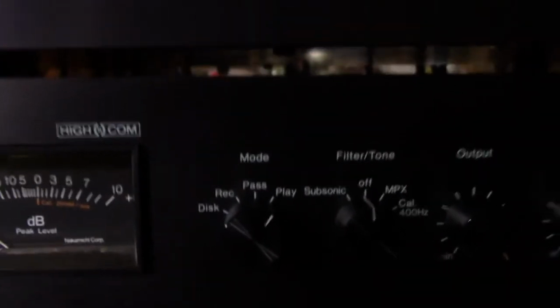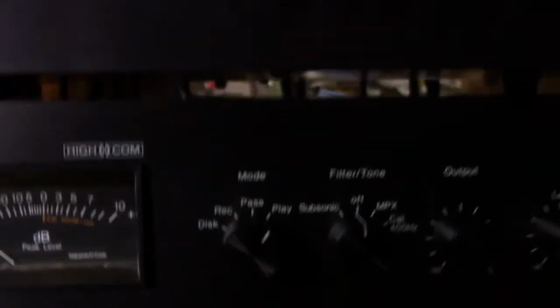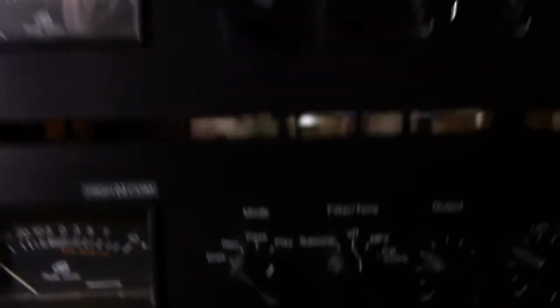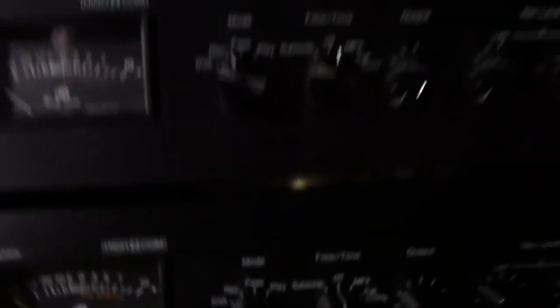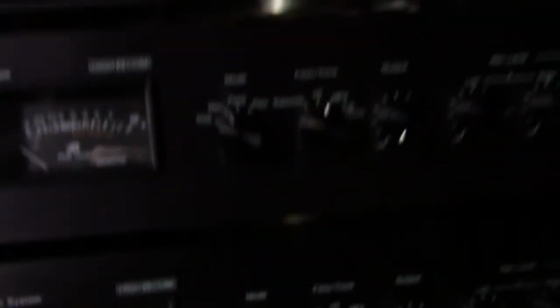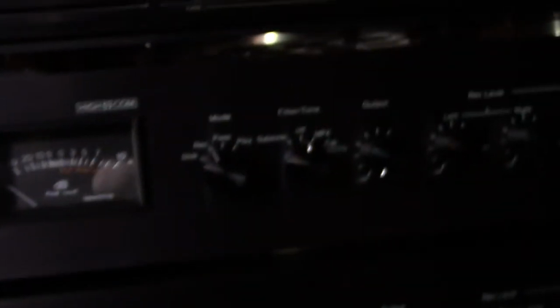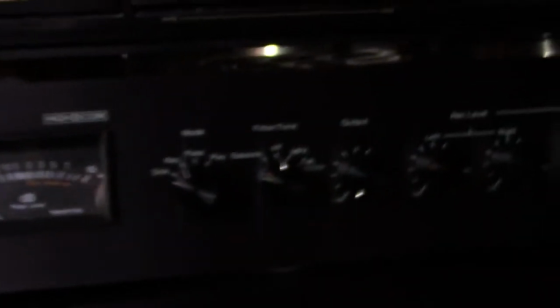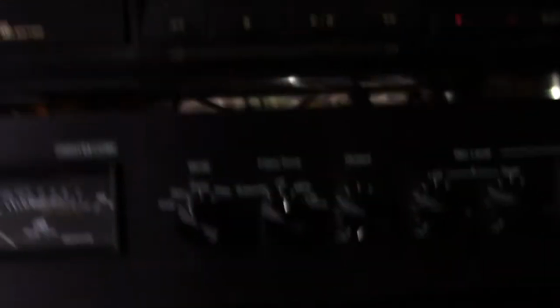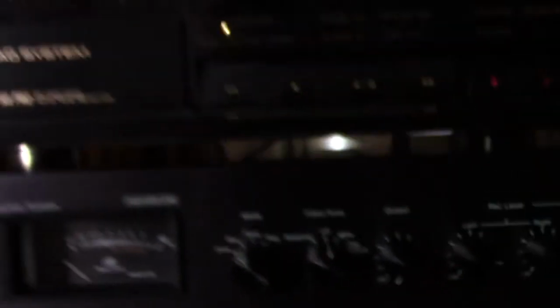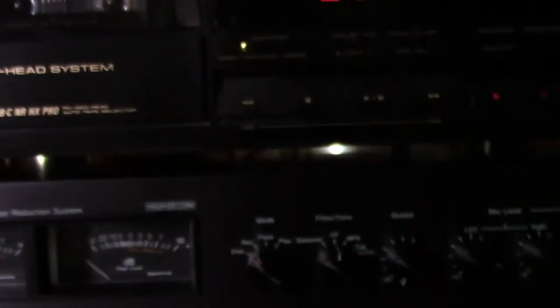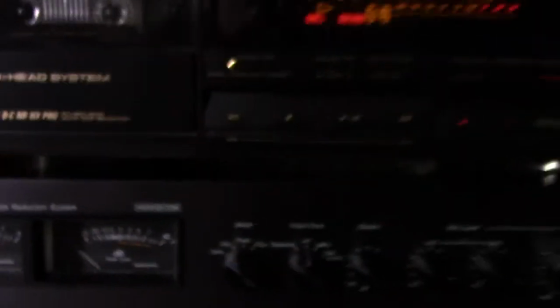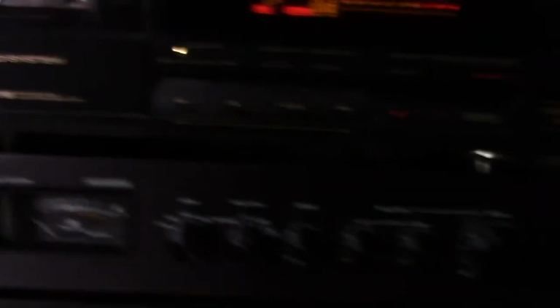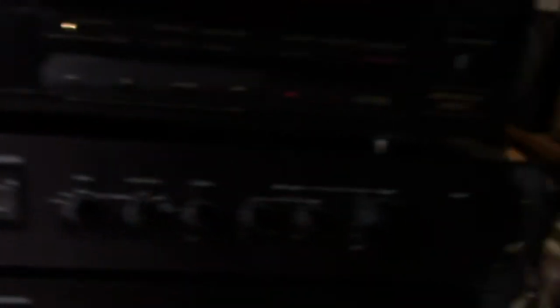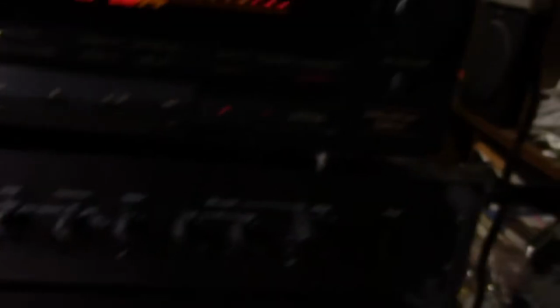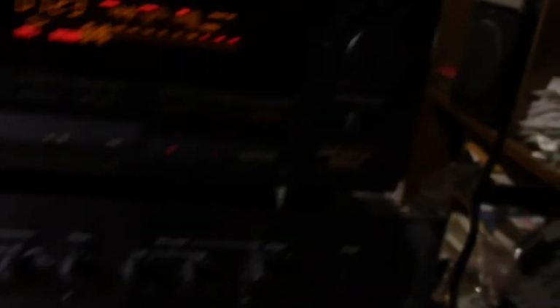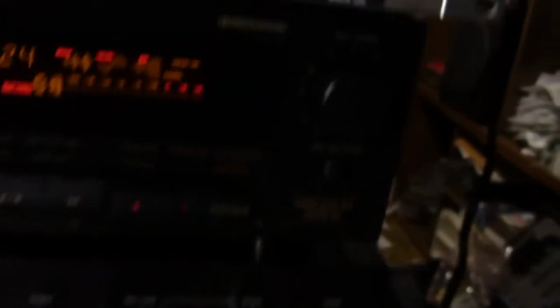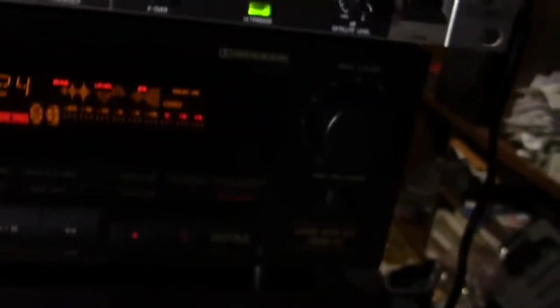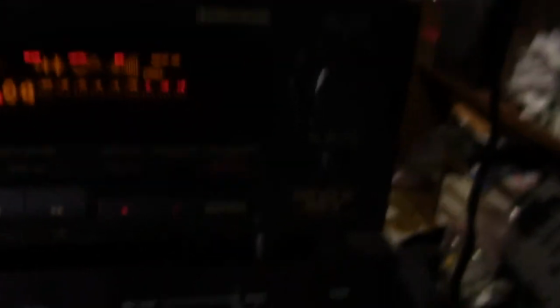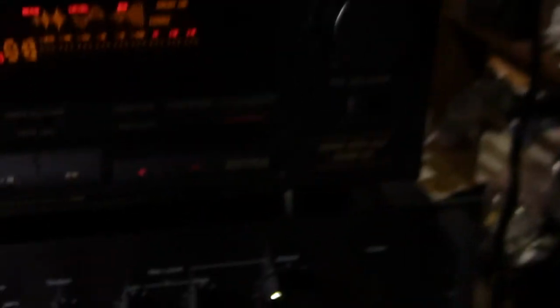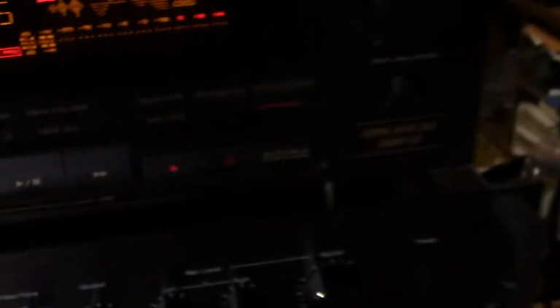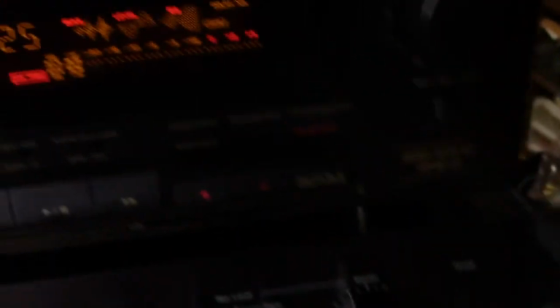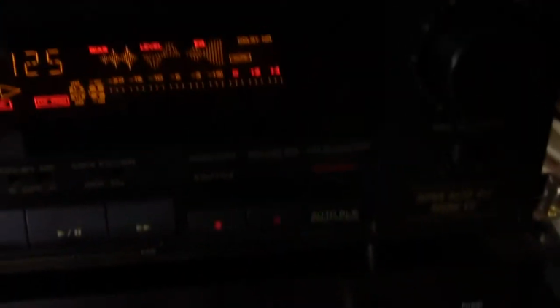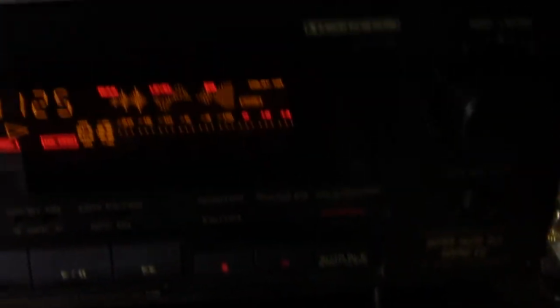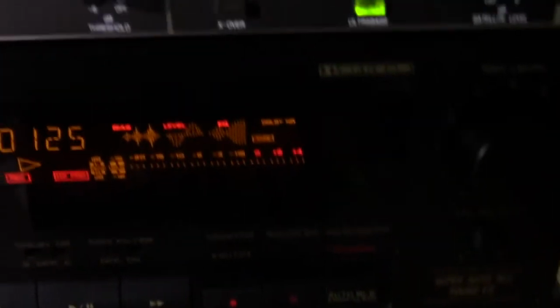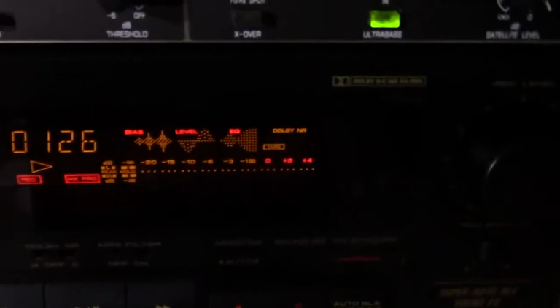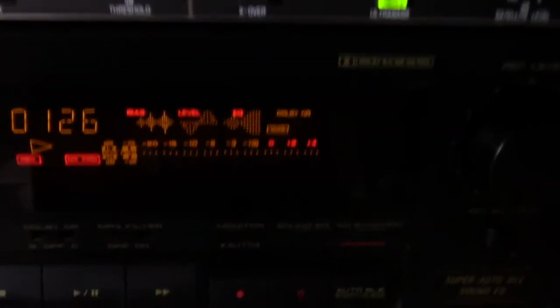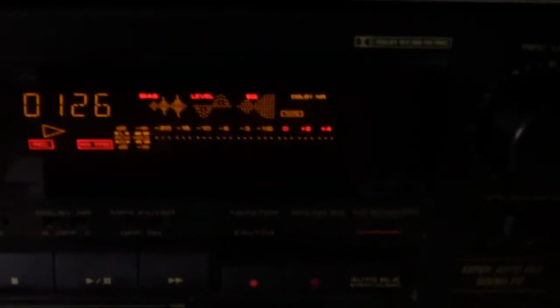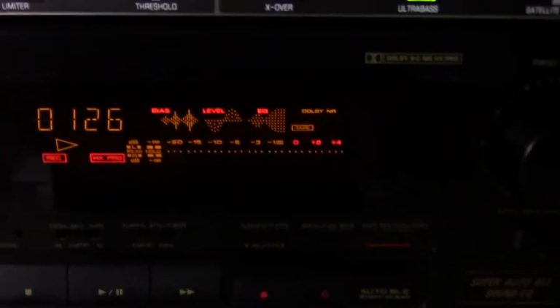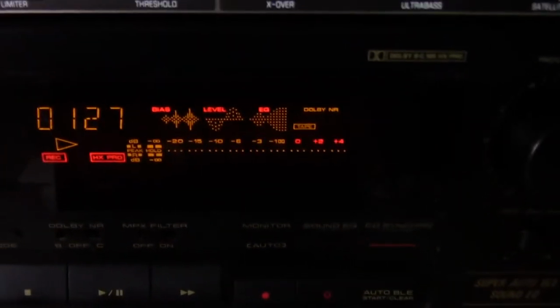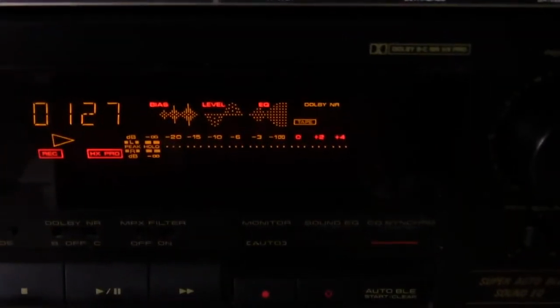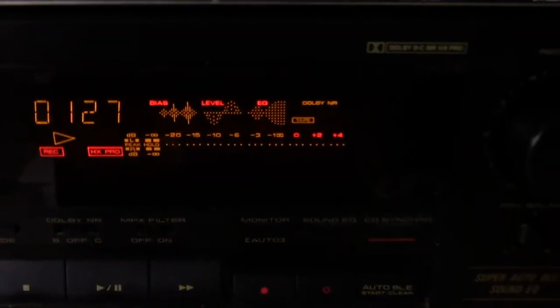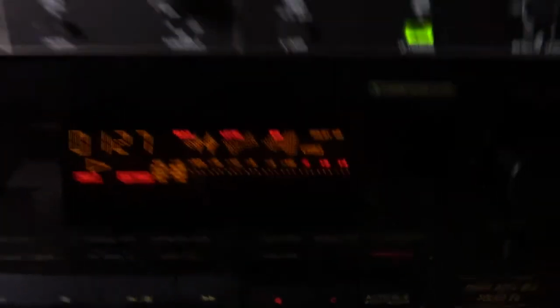So here we go with the song I'm going to record. This is on the tape mode.